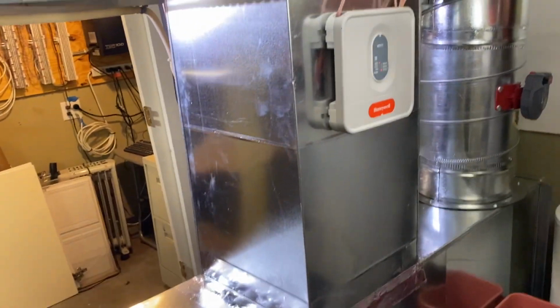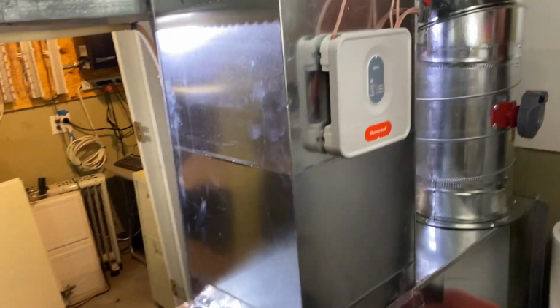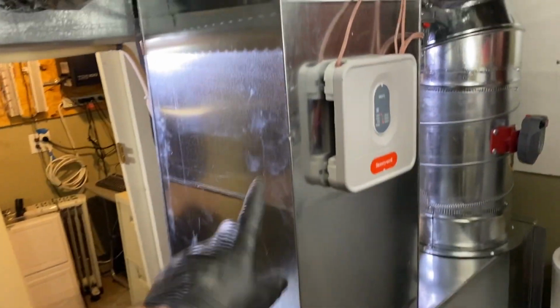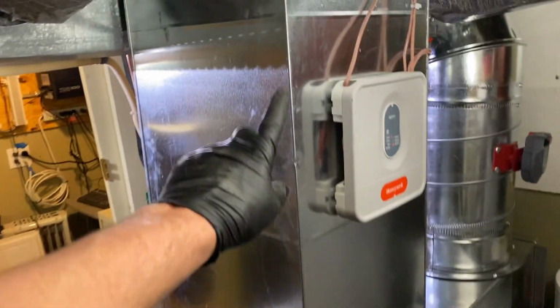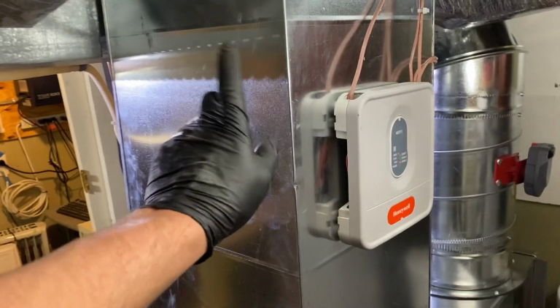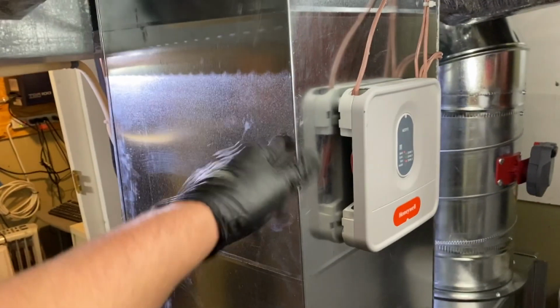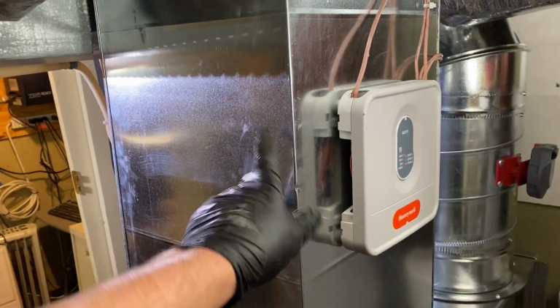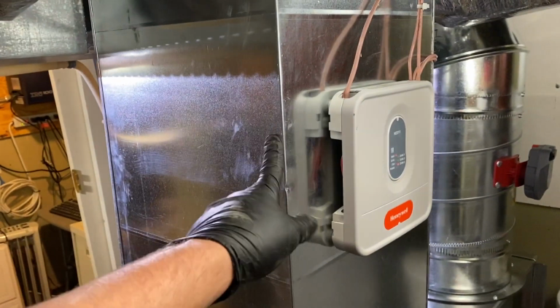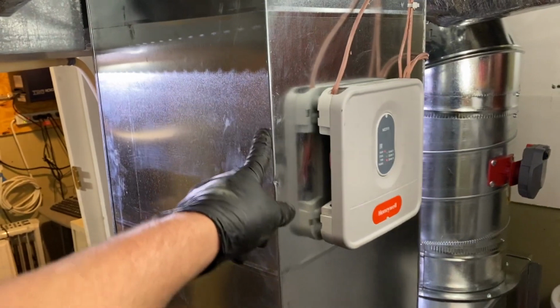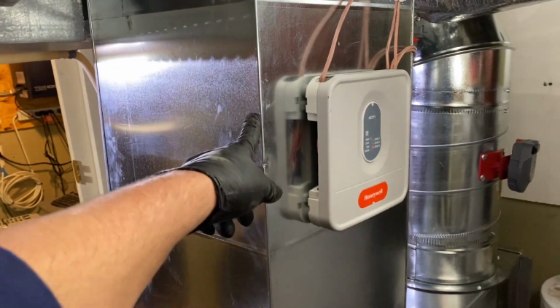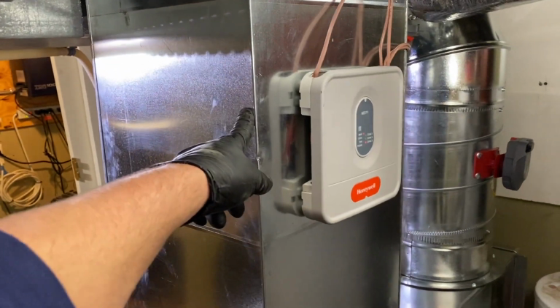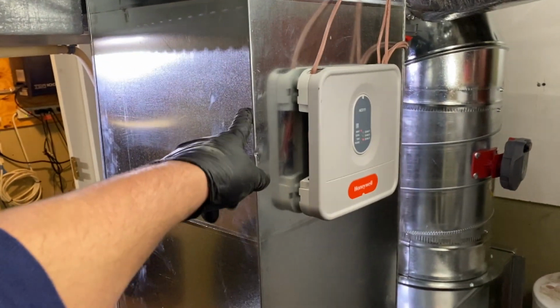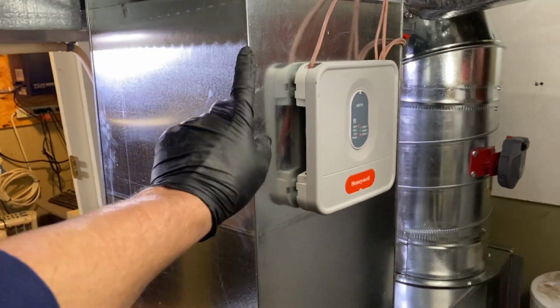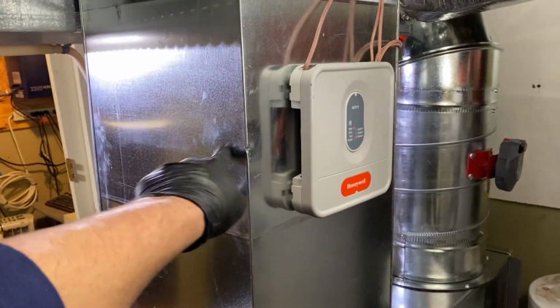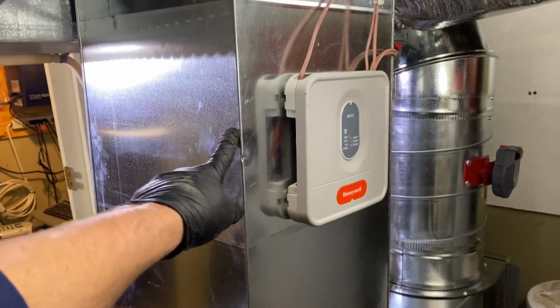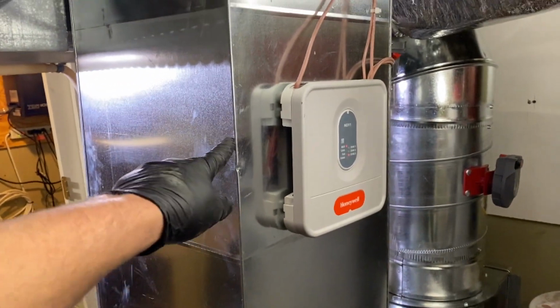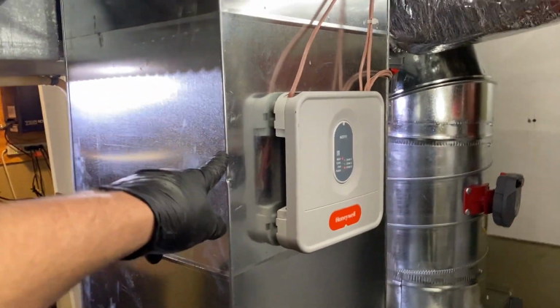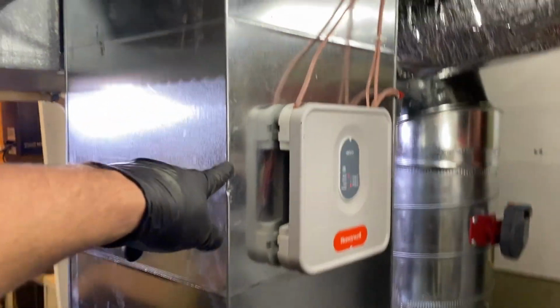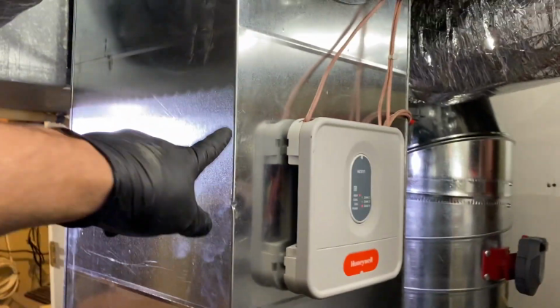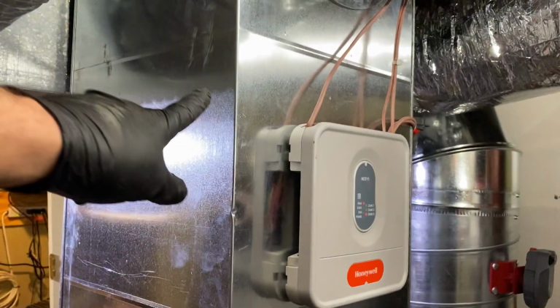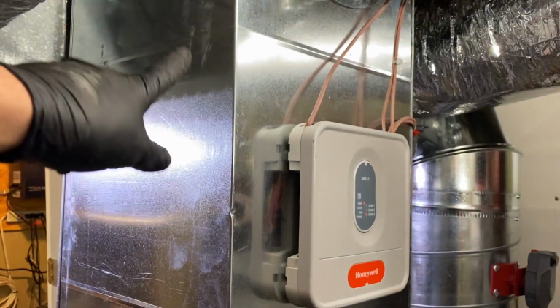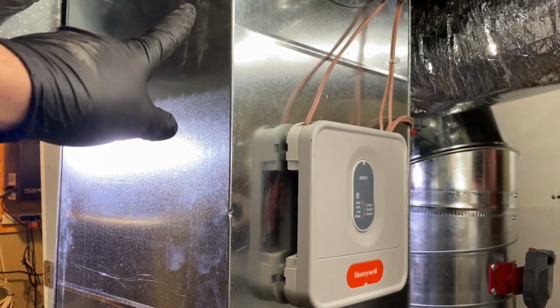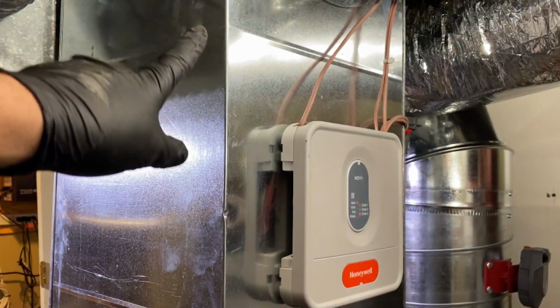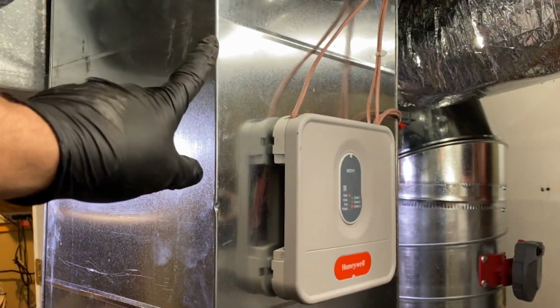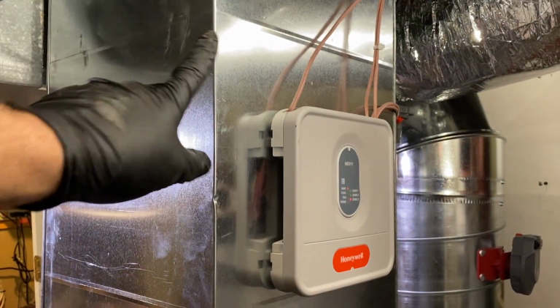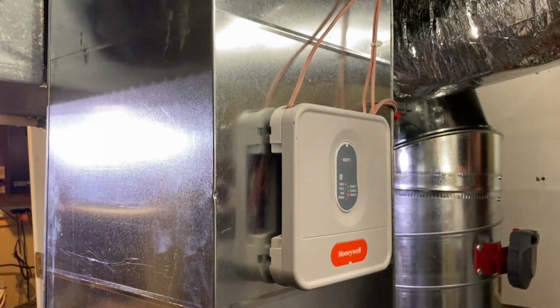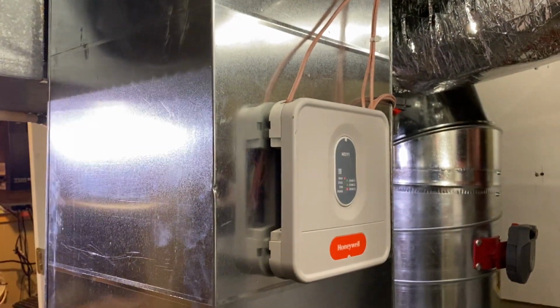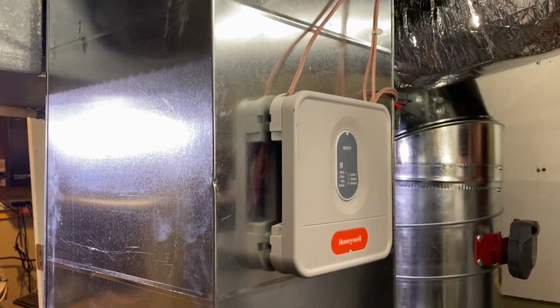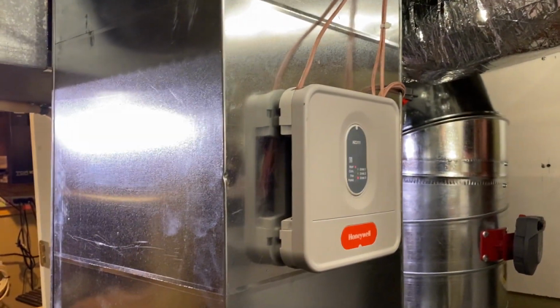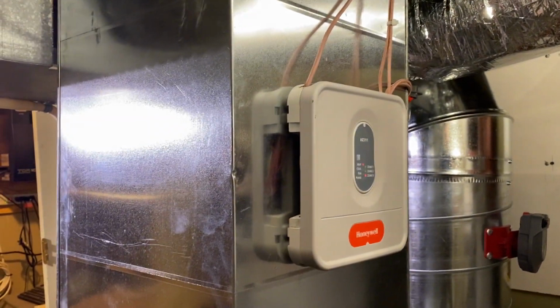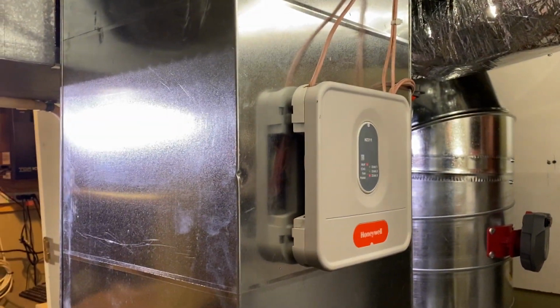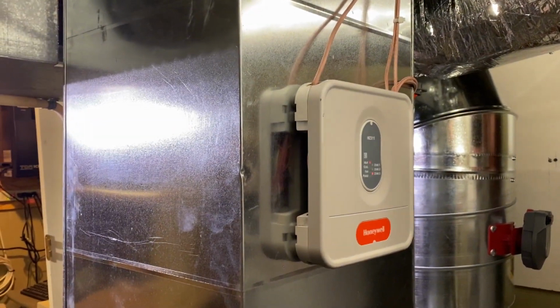This is another plenum return — this one is 14 by 14. It goes up to the first floor as well.